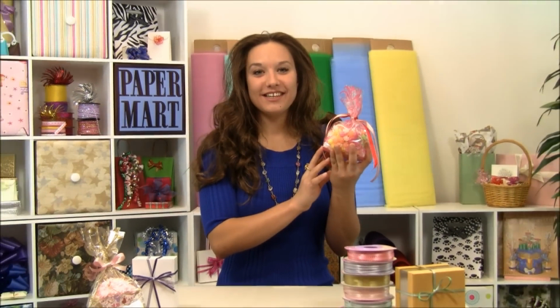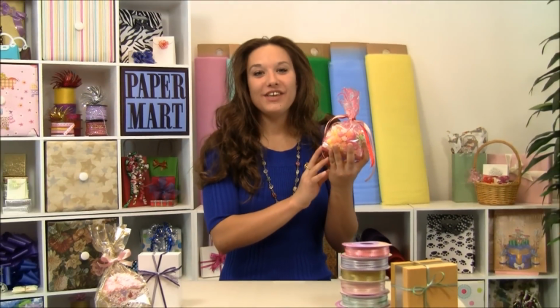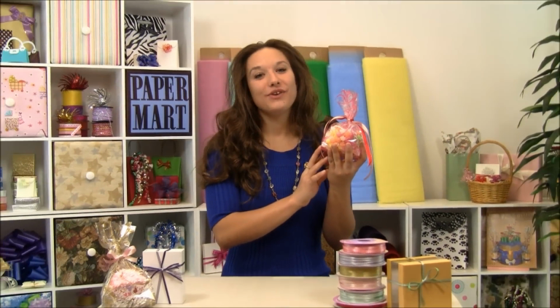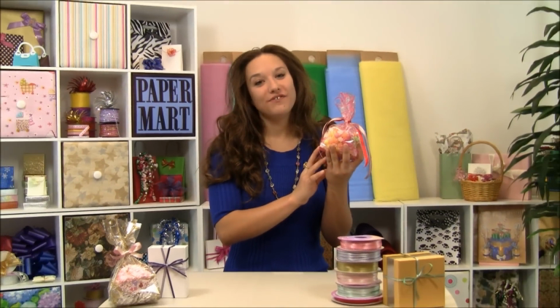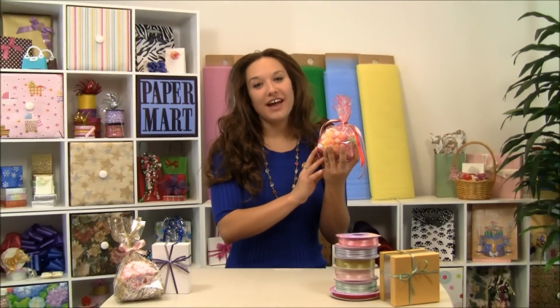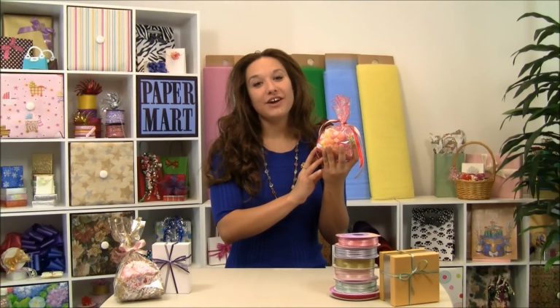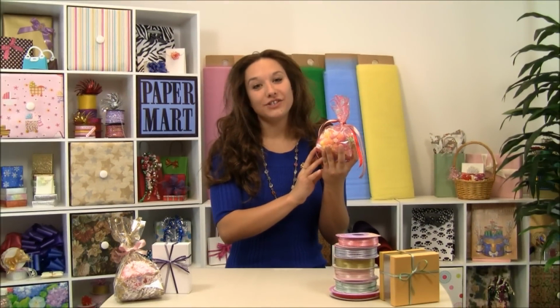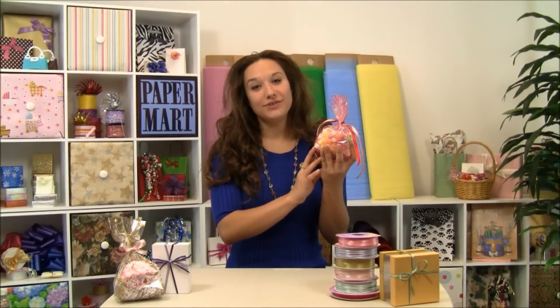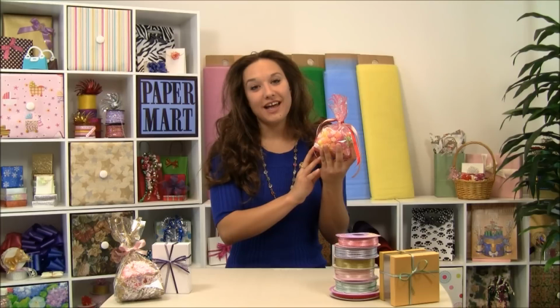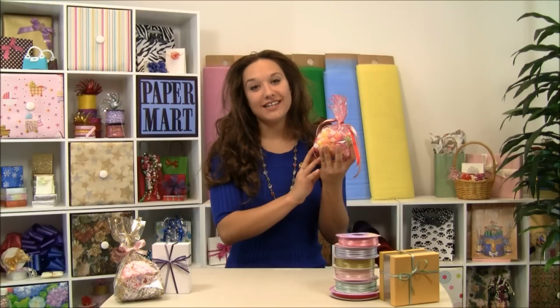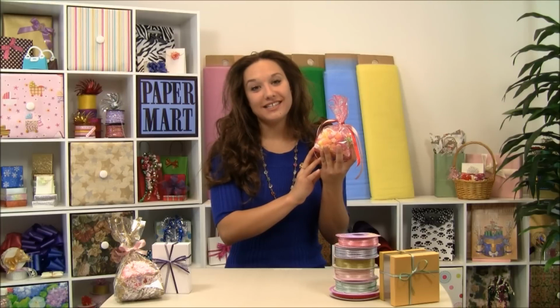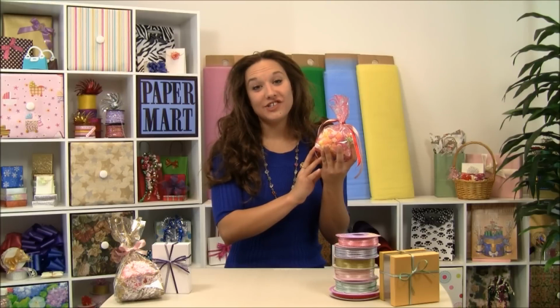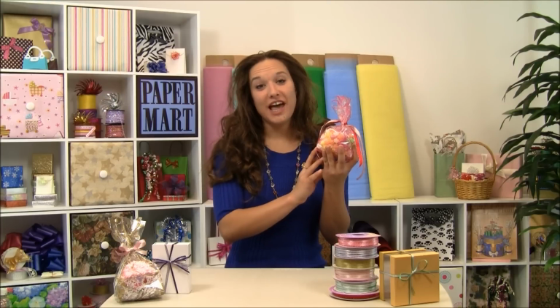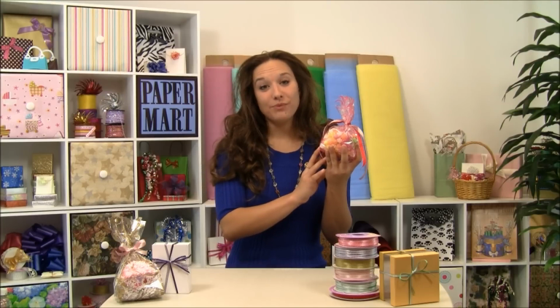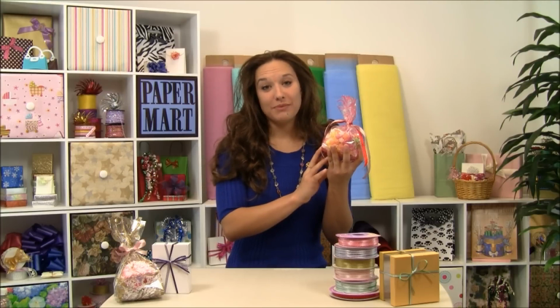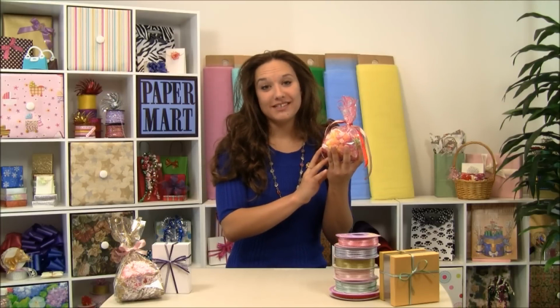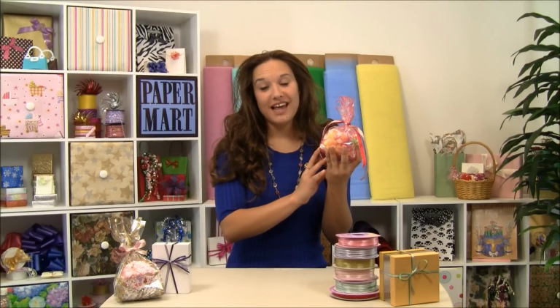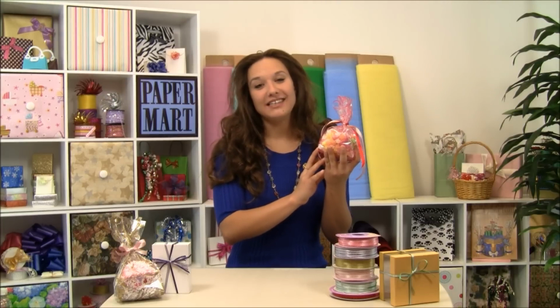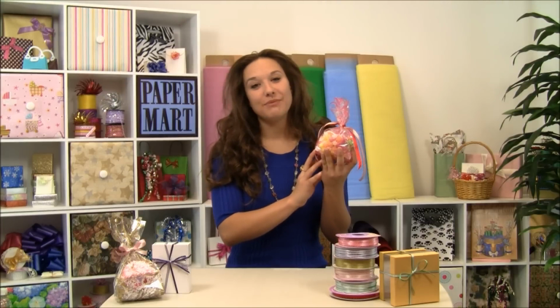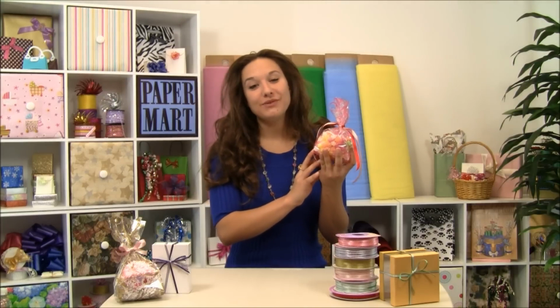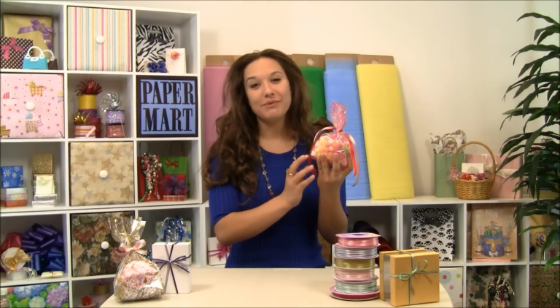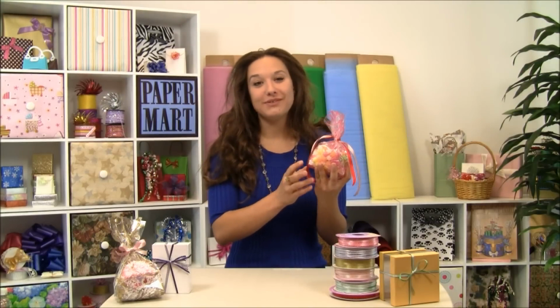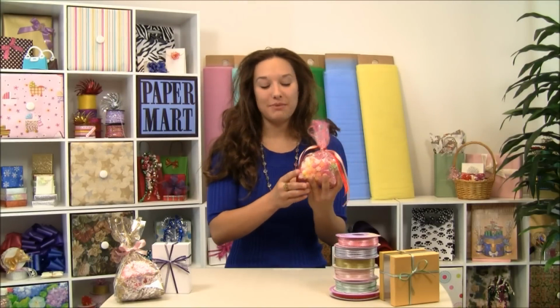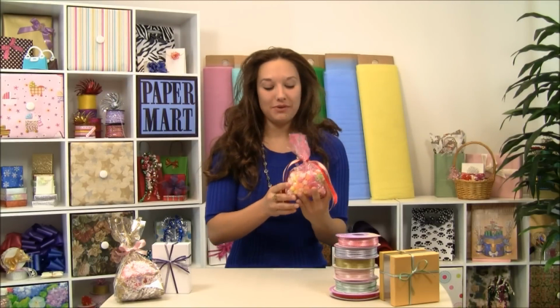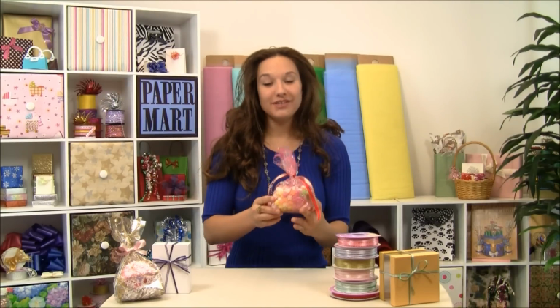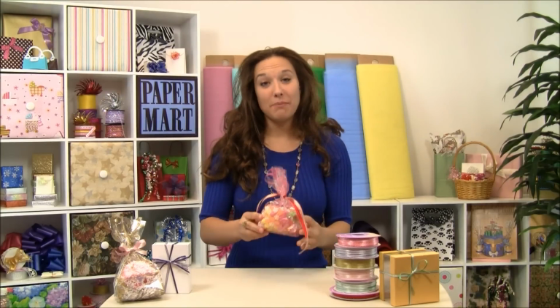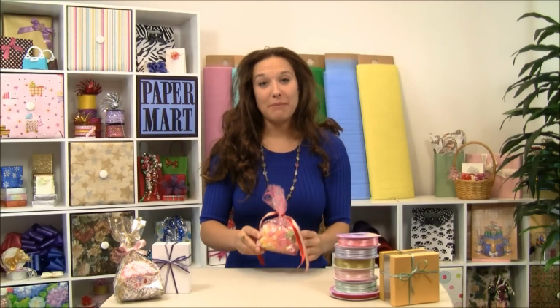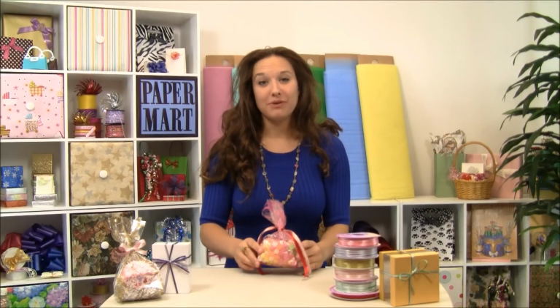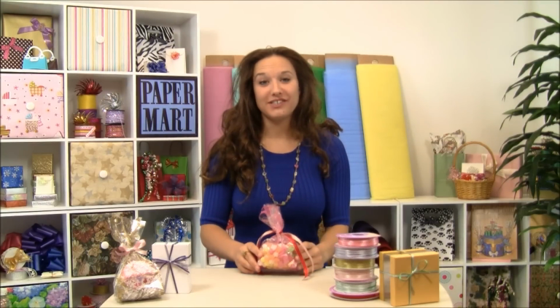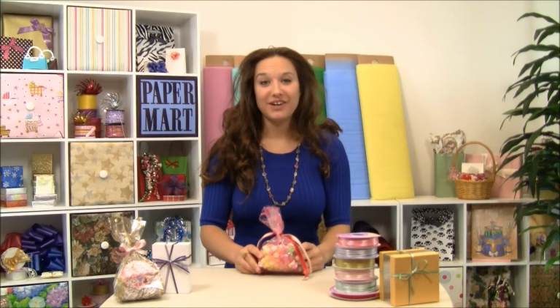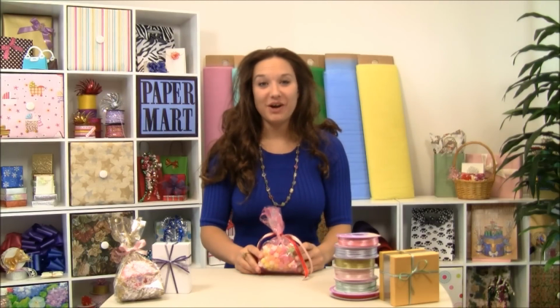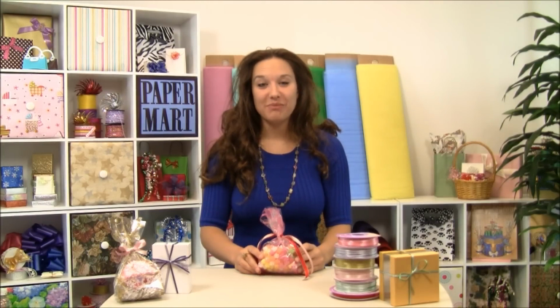You can find our two-sided stitch satin ribbons at www.papermart.com.